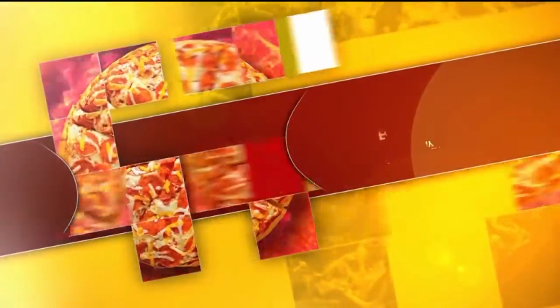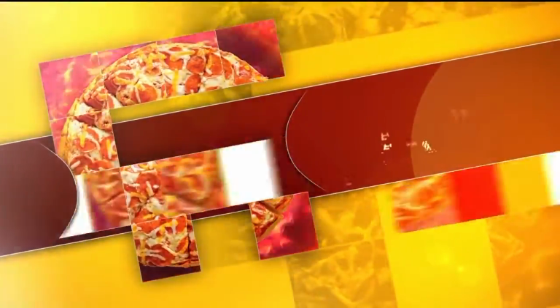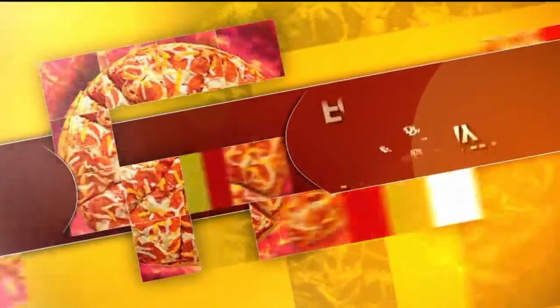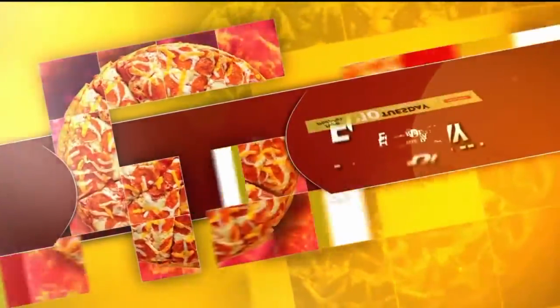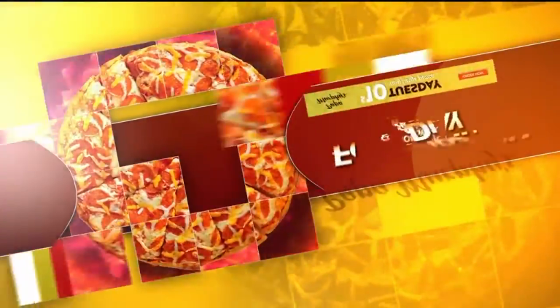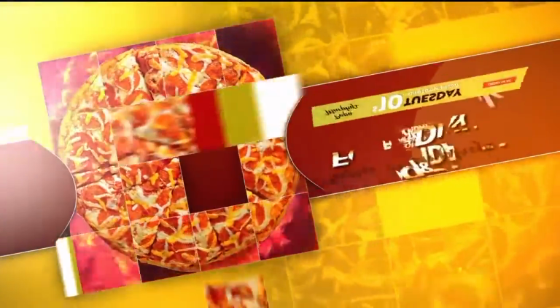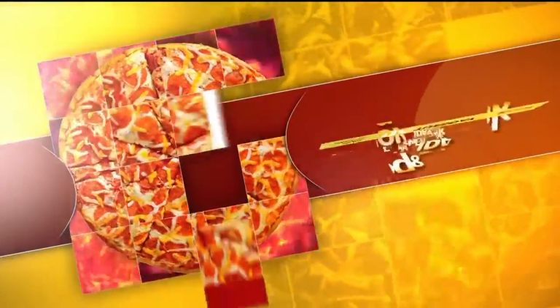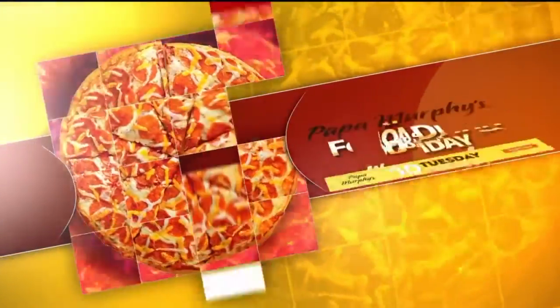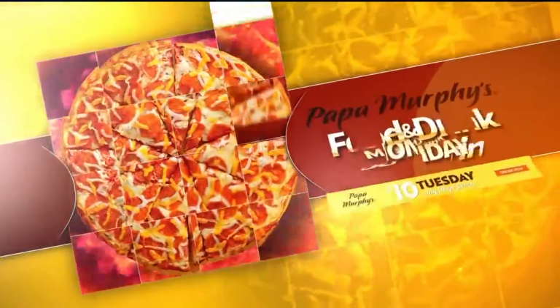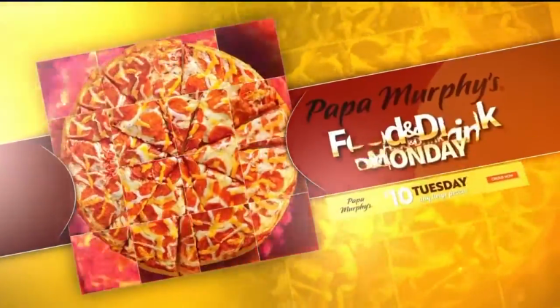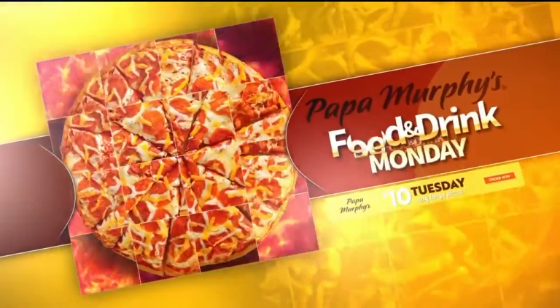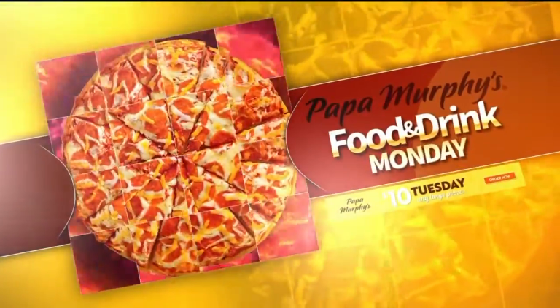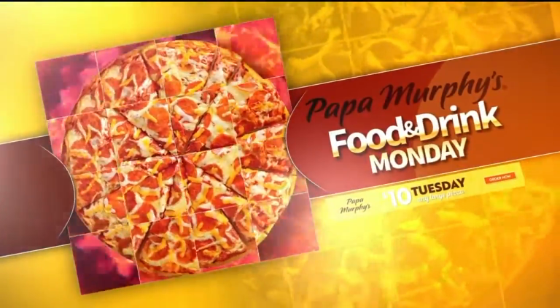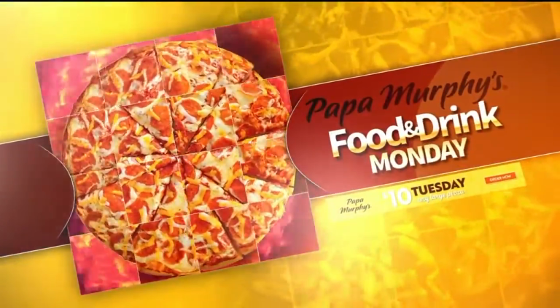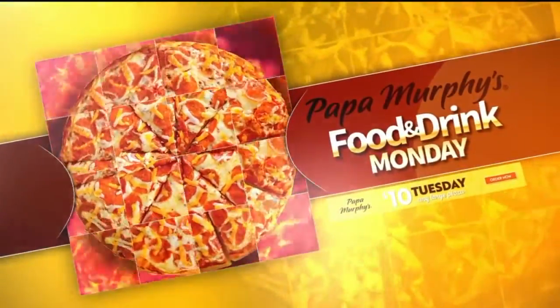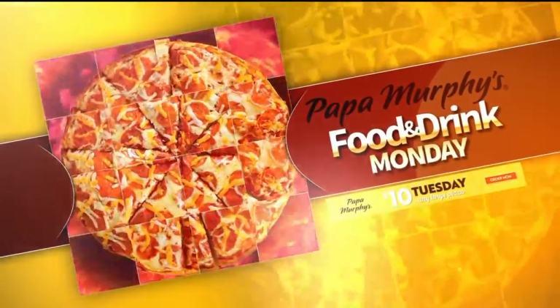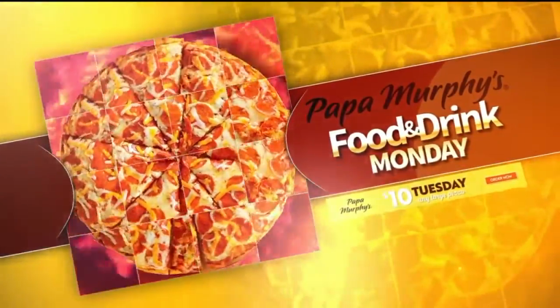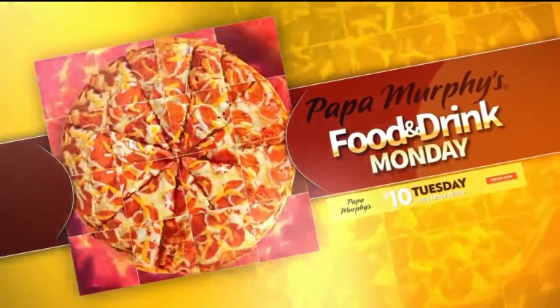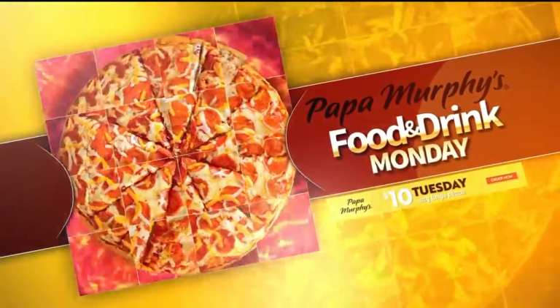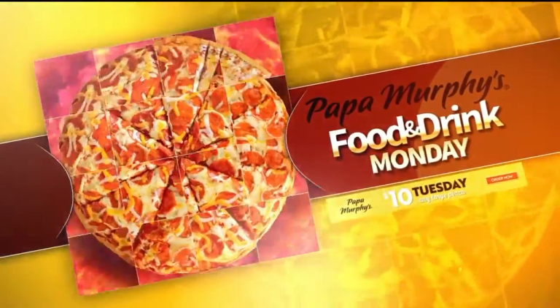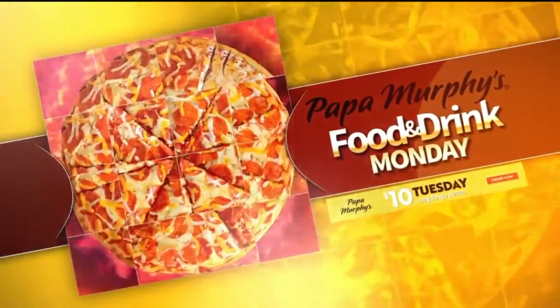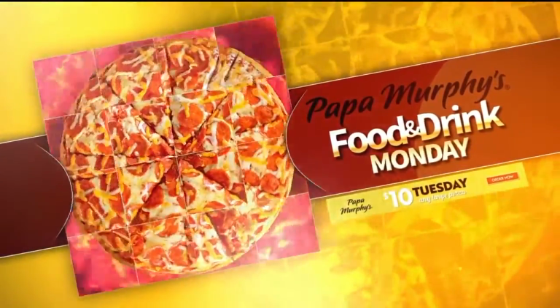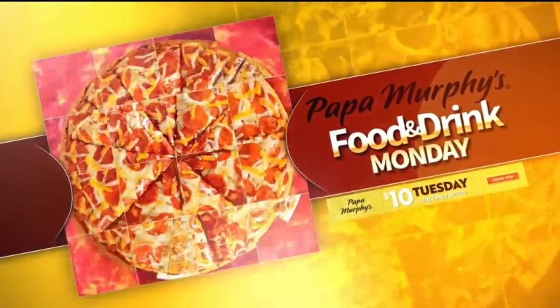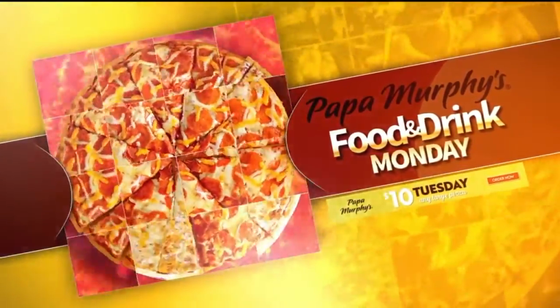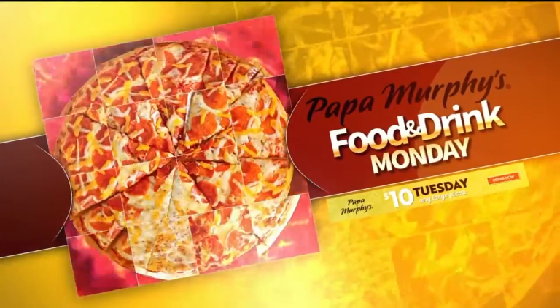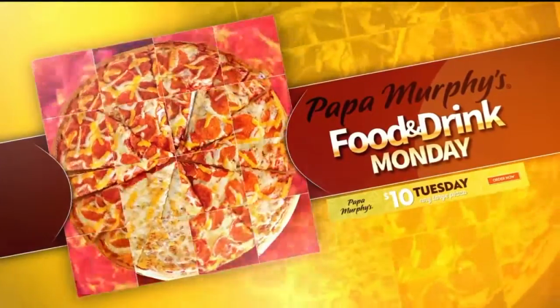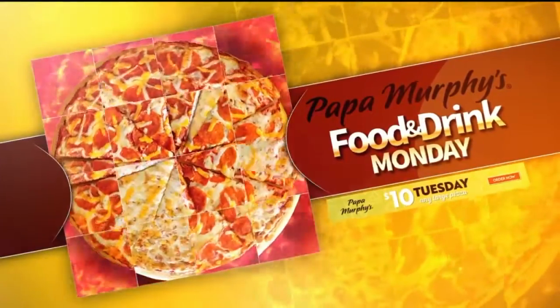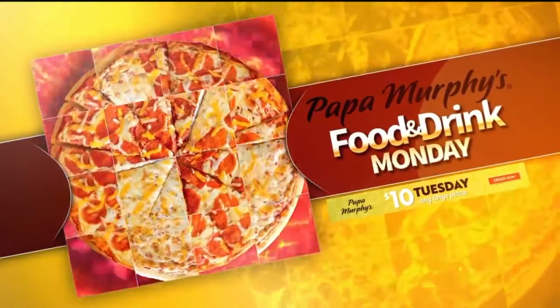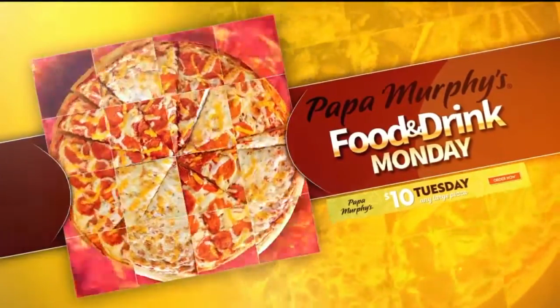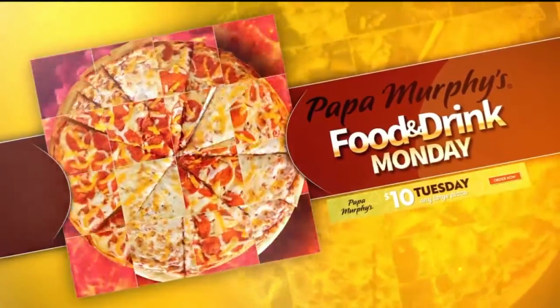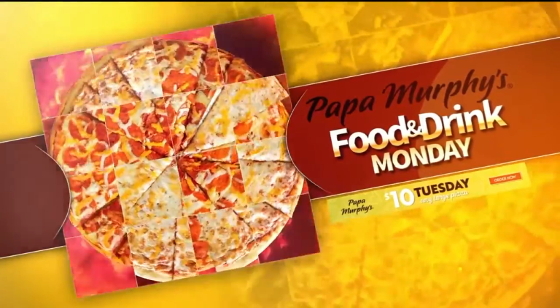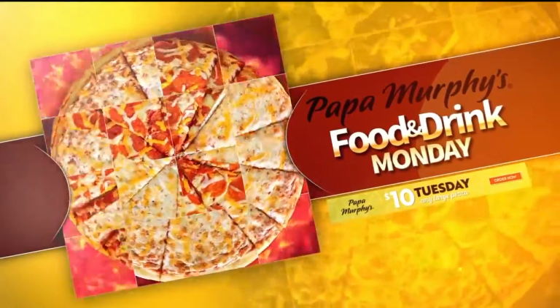And now, Food and Drink Monday, presented by Papa Murphy's, home of $10 Tuesdays.